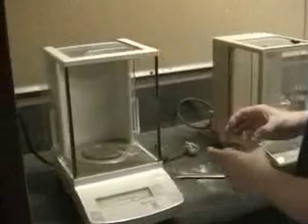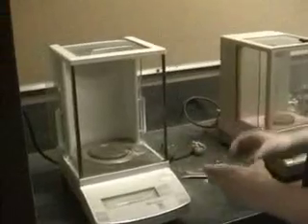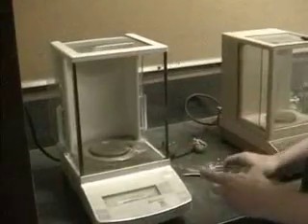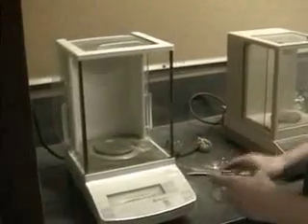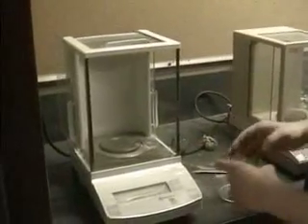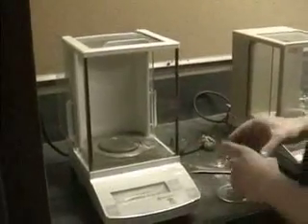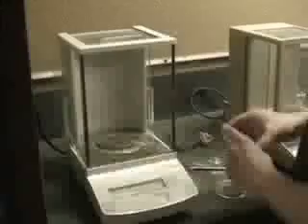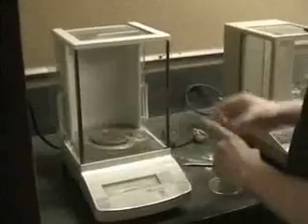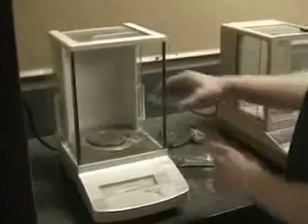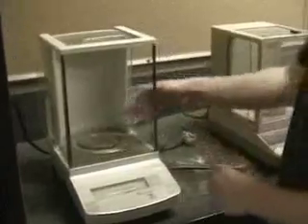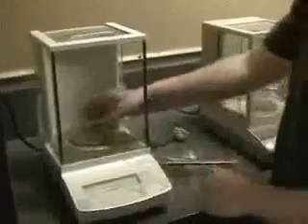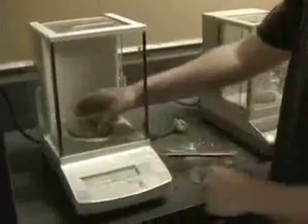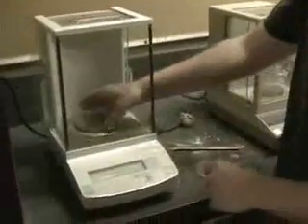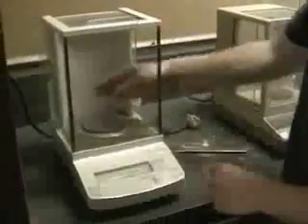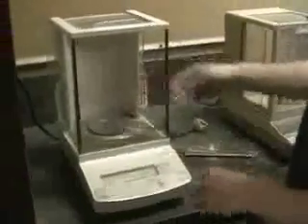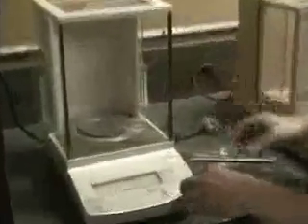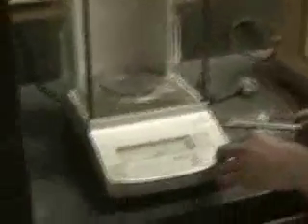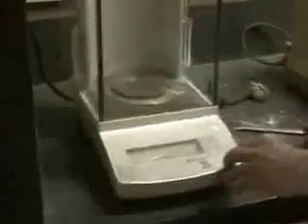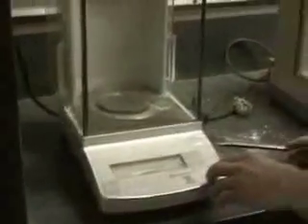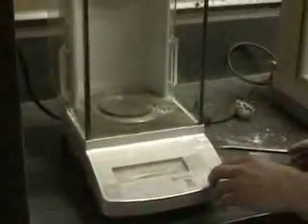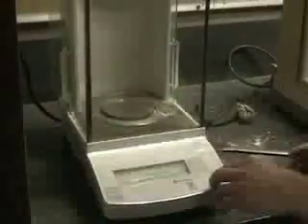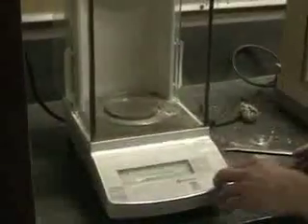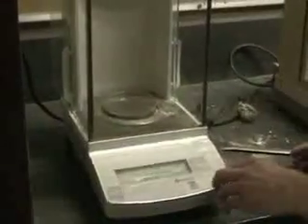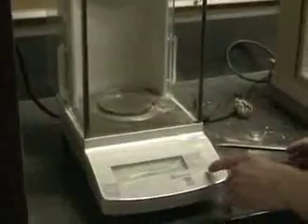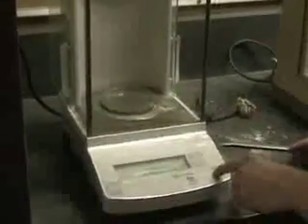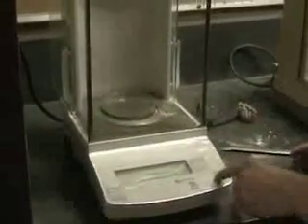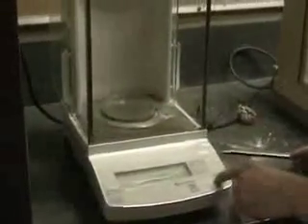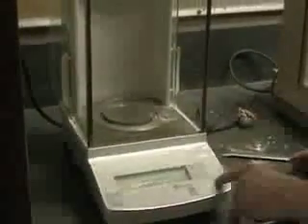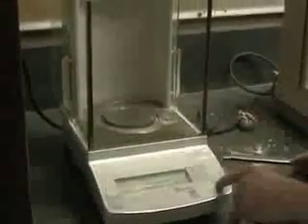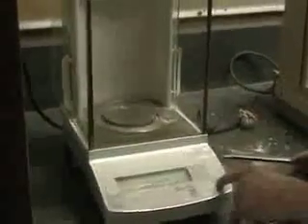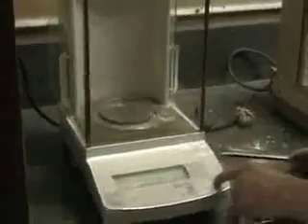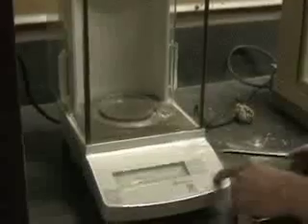The first thing you must do is find the mass of your sample. We use an analytical balance to get higher accuracy and precision.